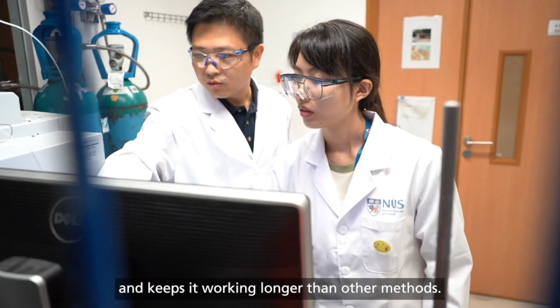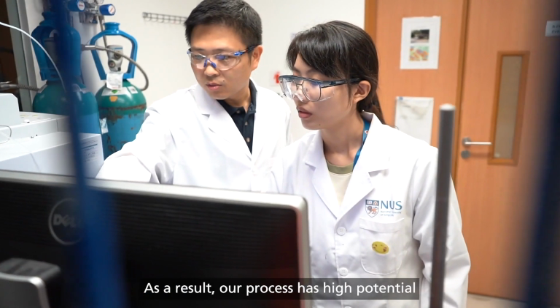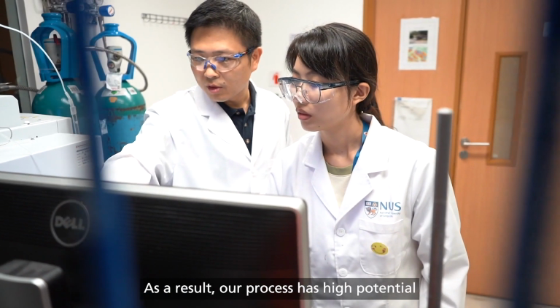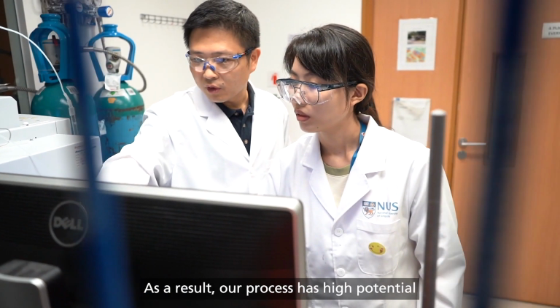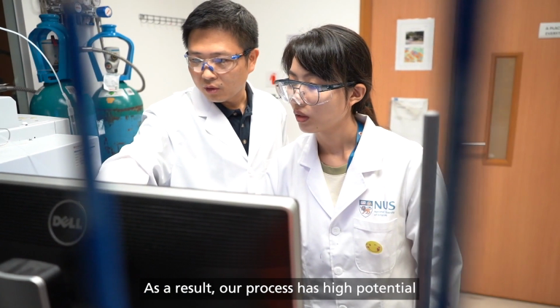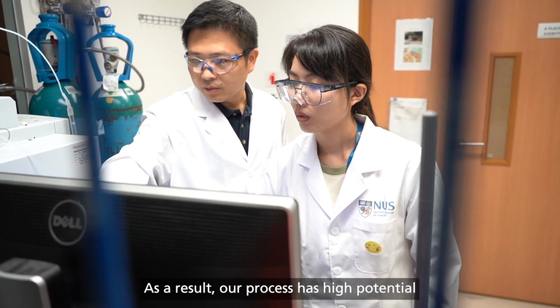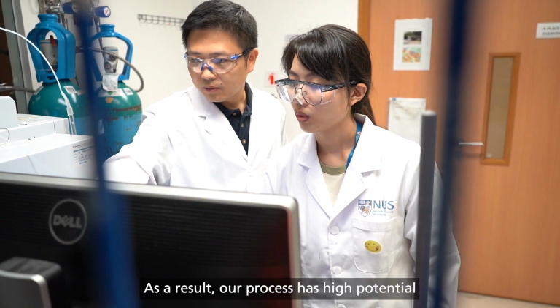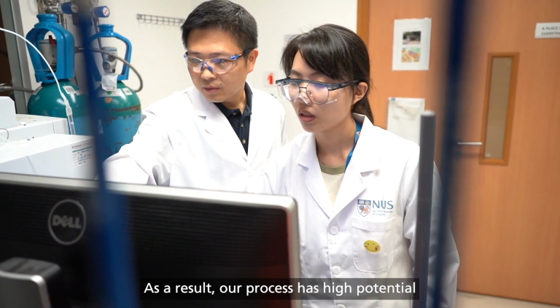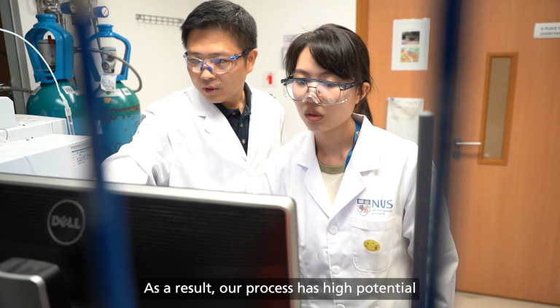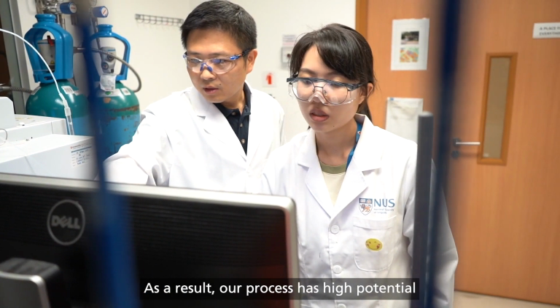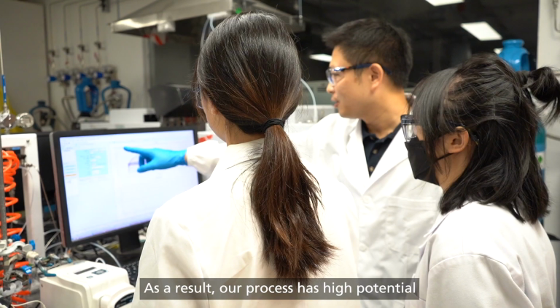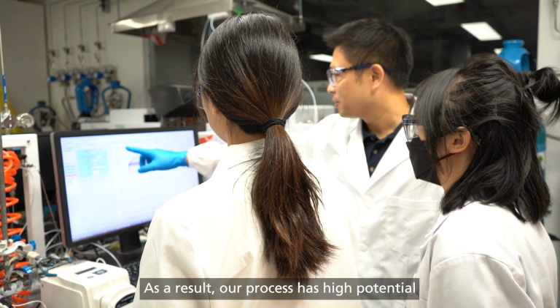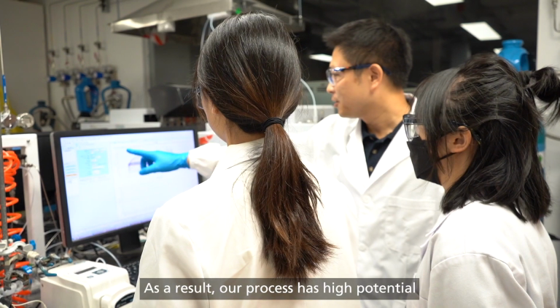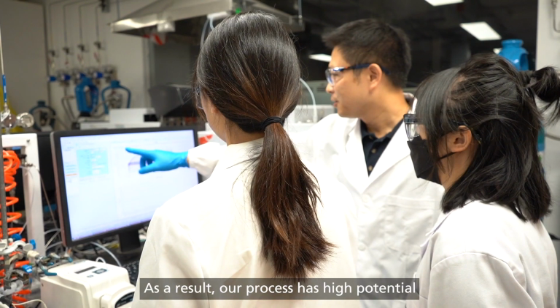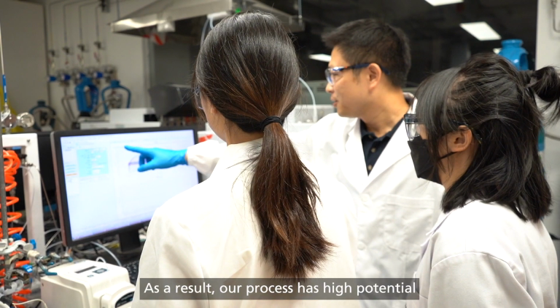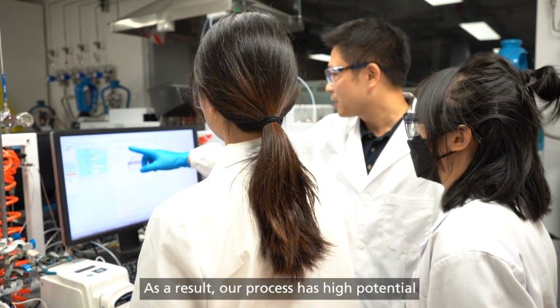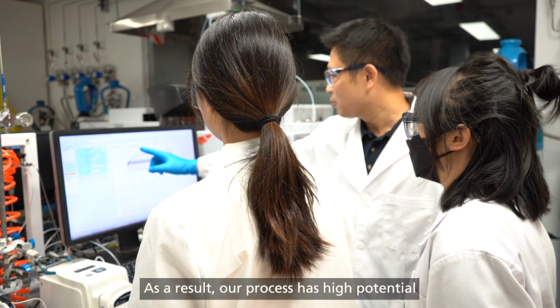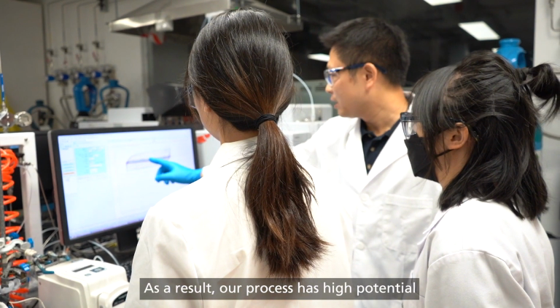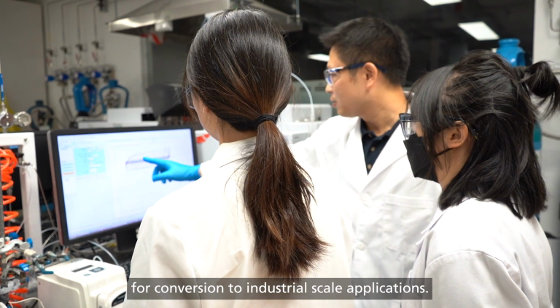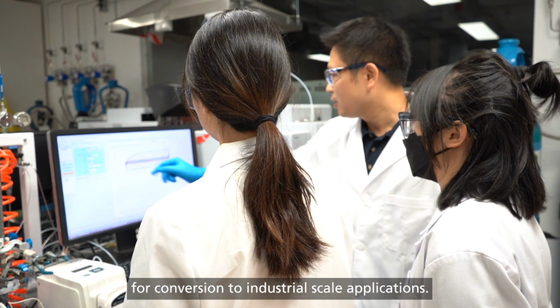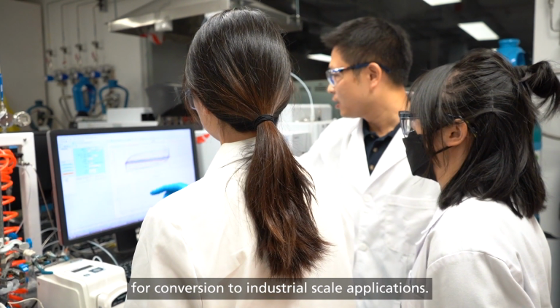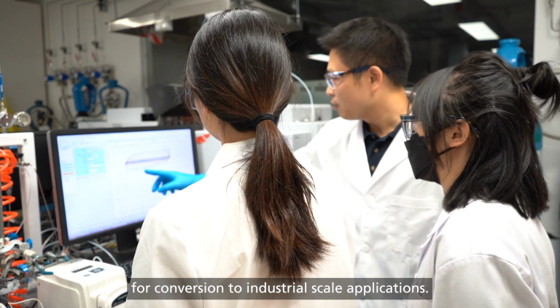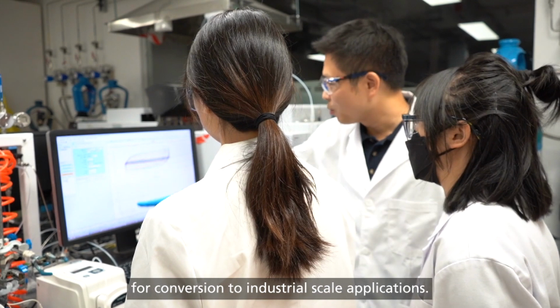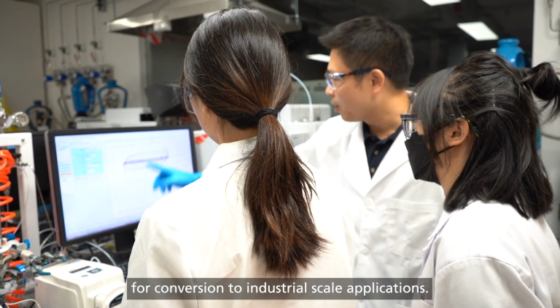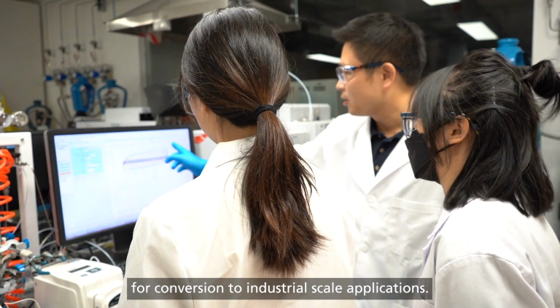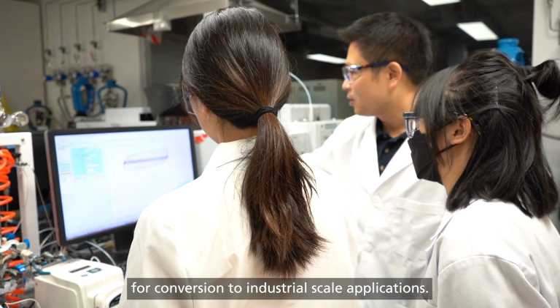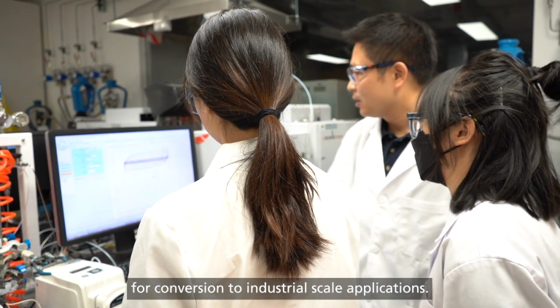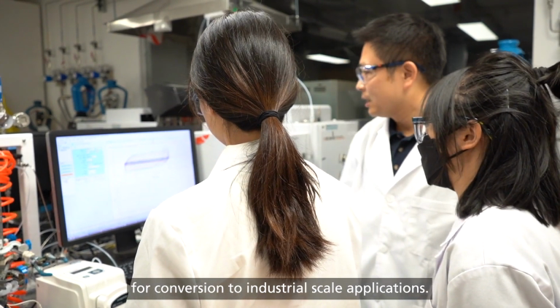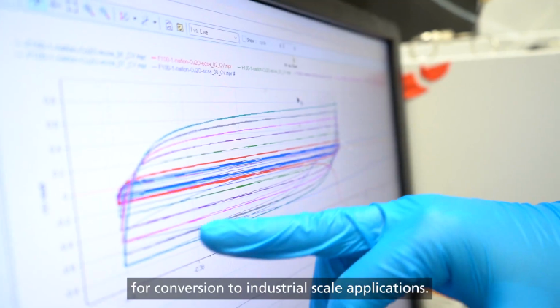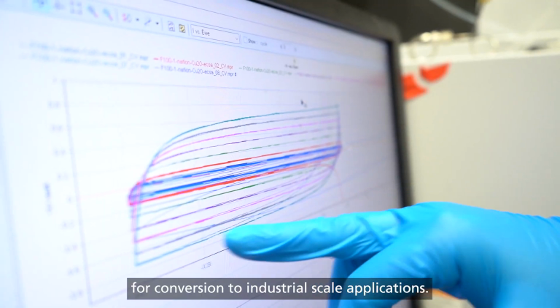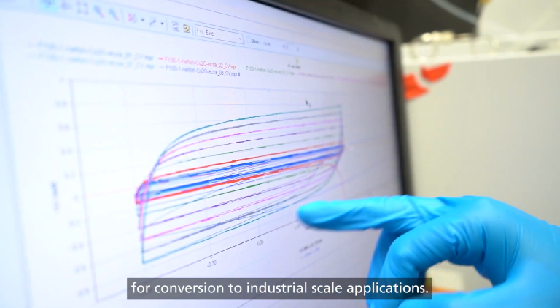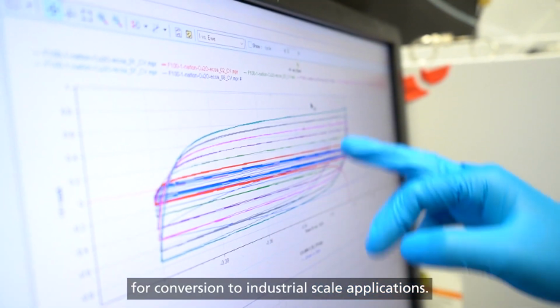As a result, our process has high potential for conversion to industrial-scale applications.